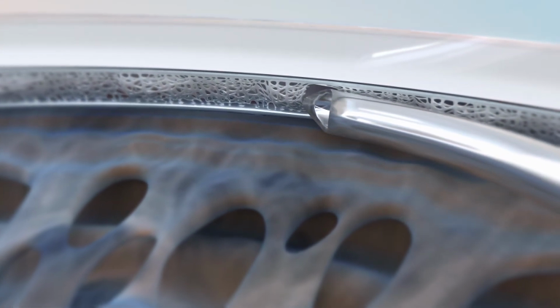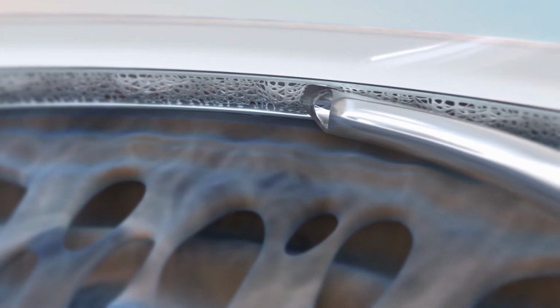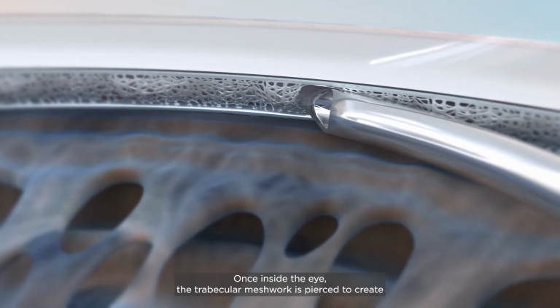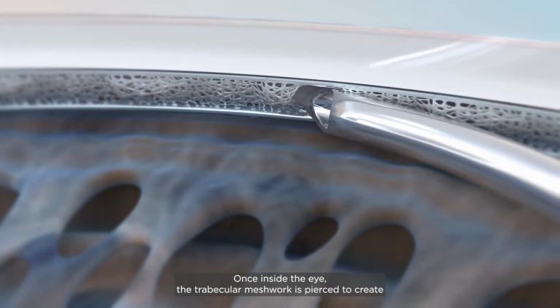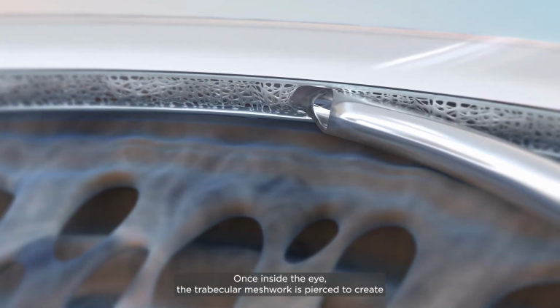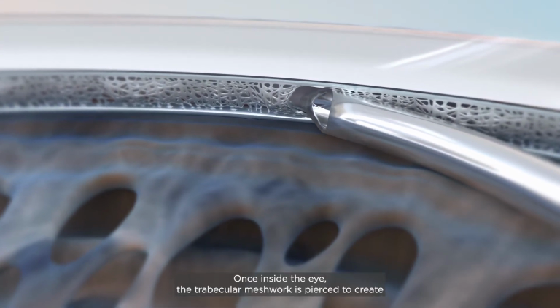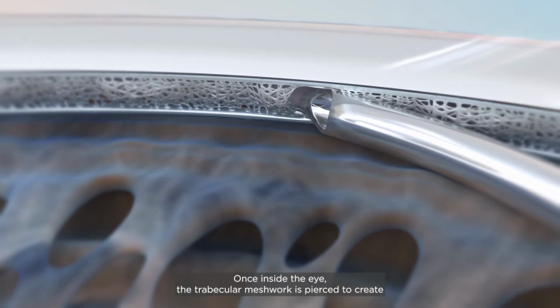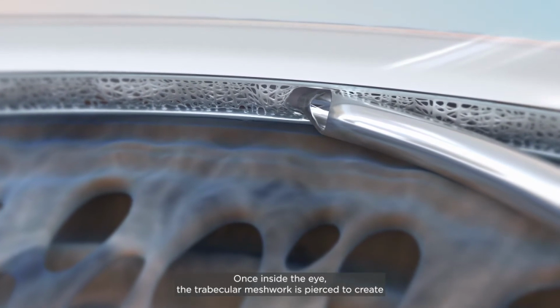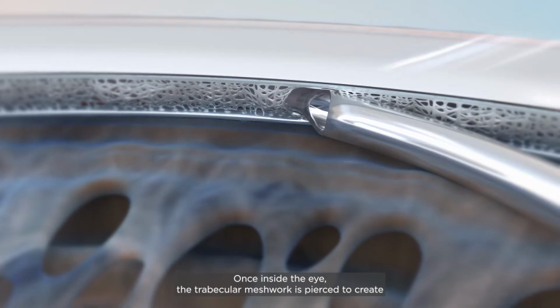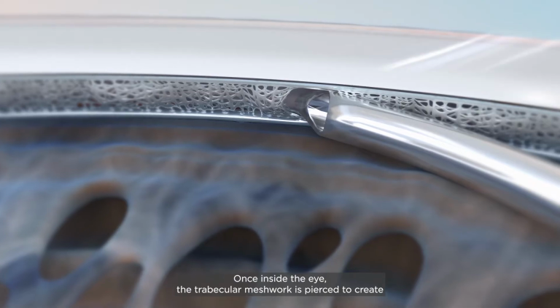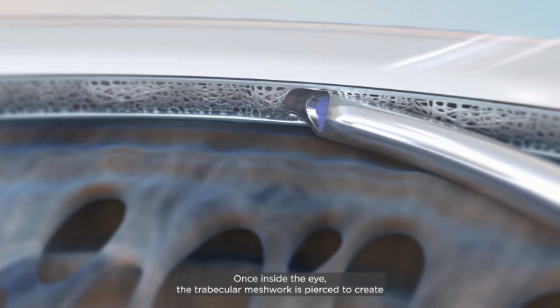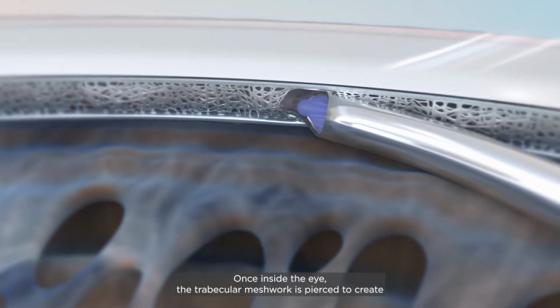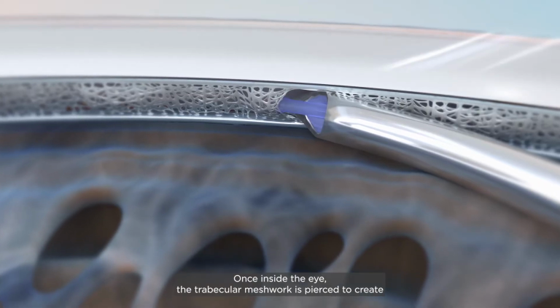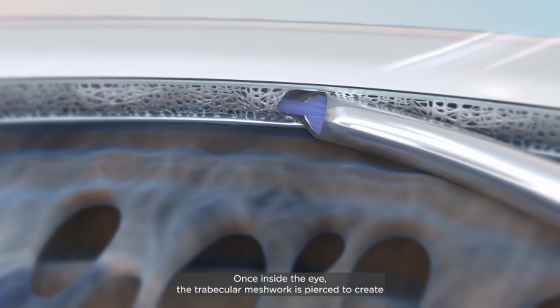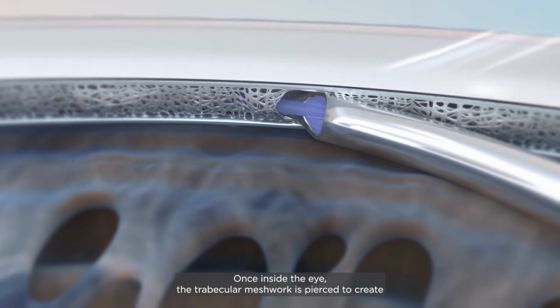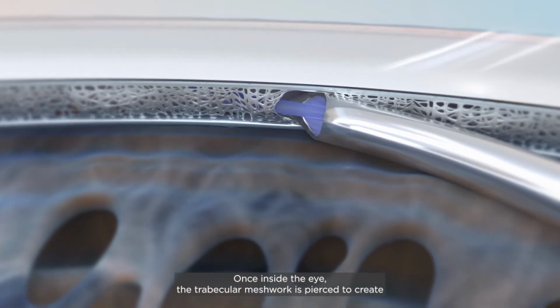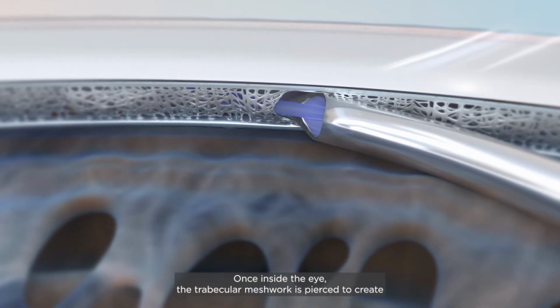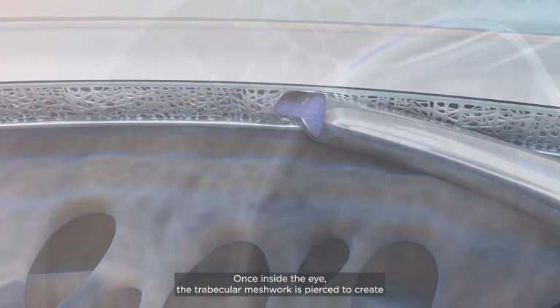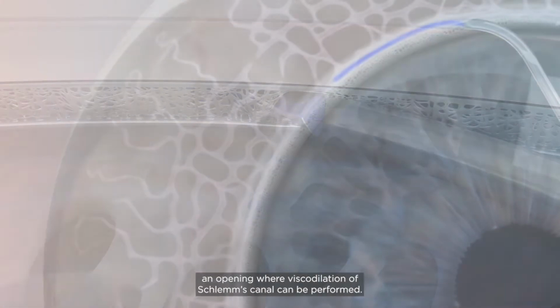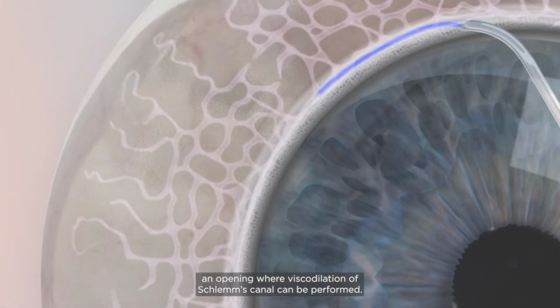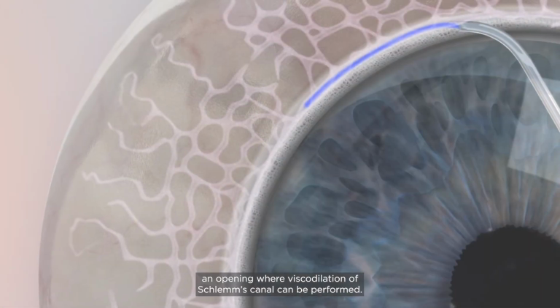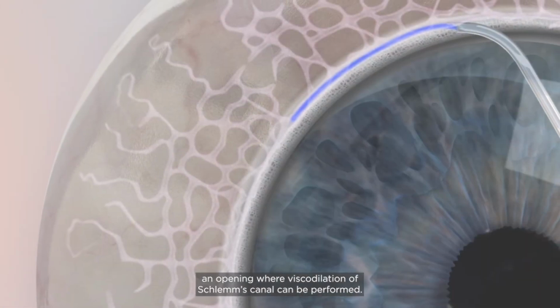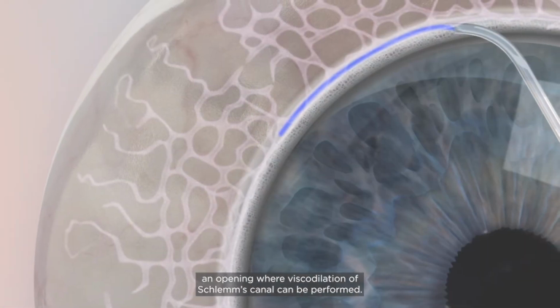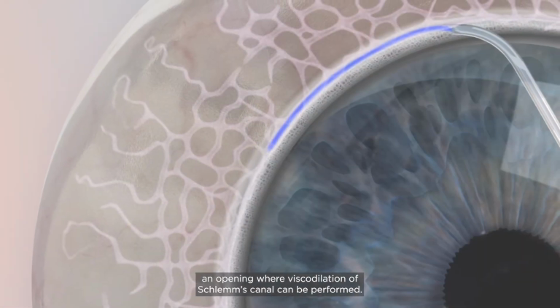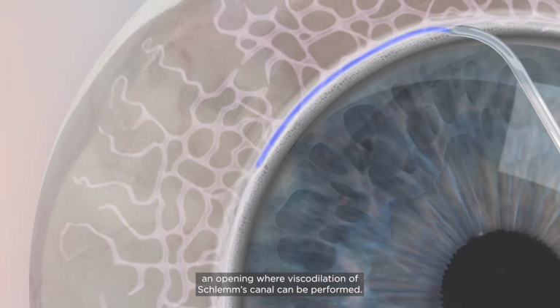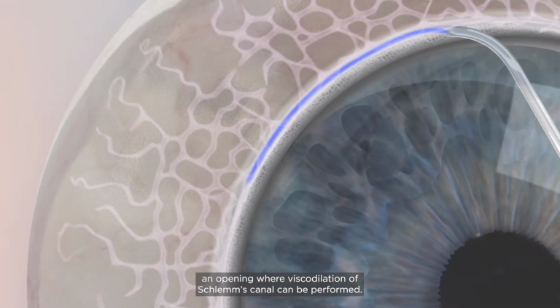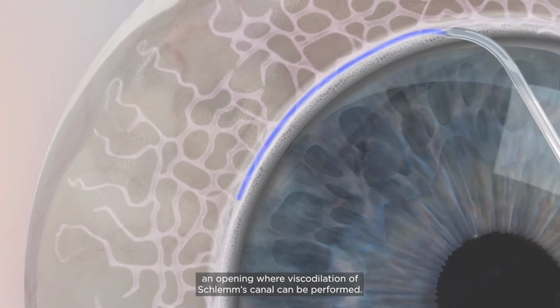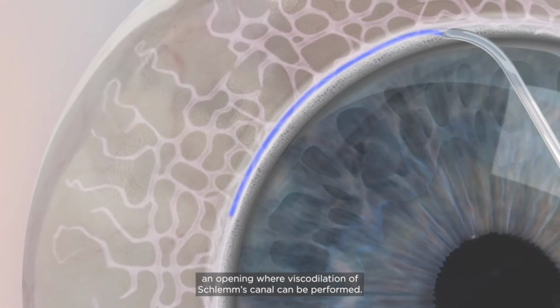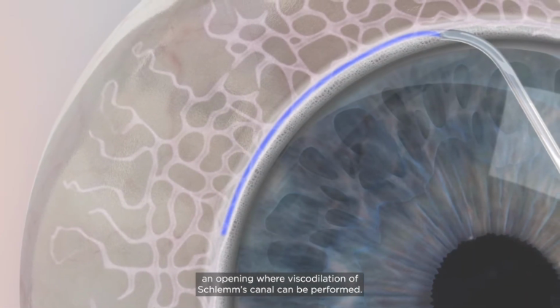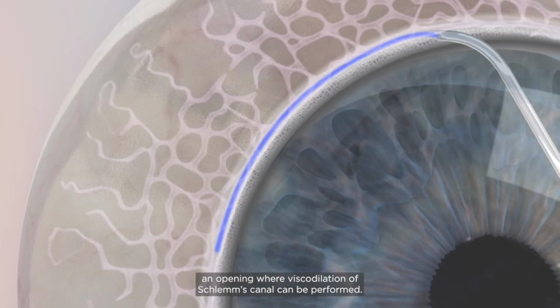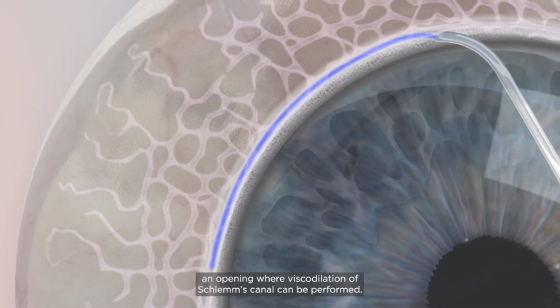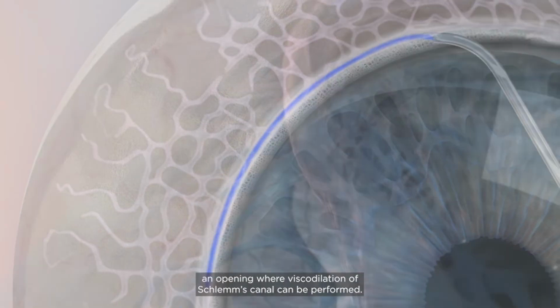Once inside the eye, the trabecular meshwork is pierced to create an opening where viscodilation of Schlemm's canal can be performed.